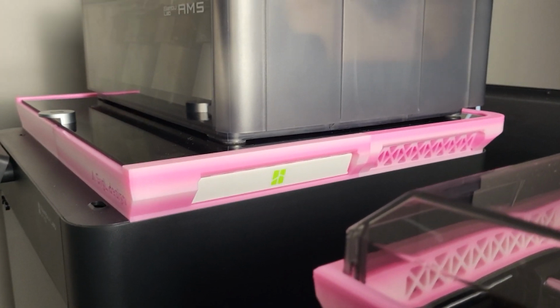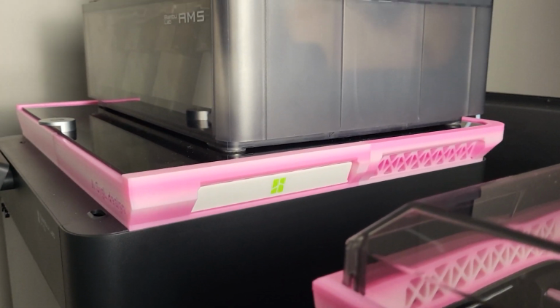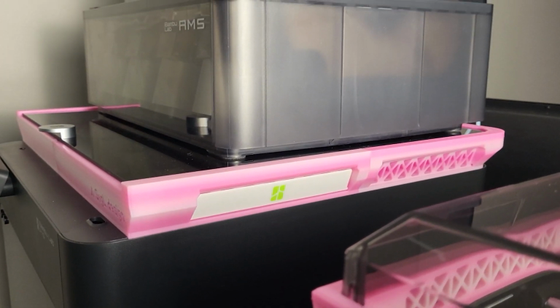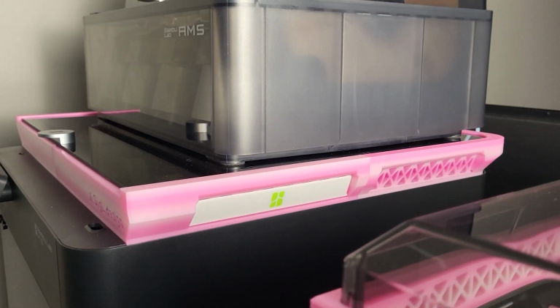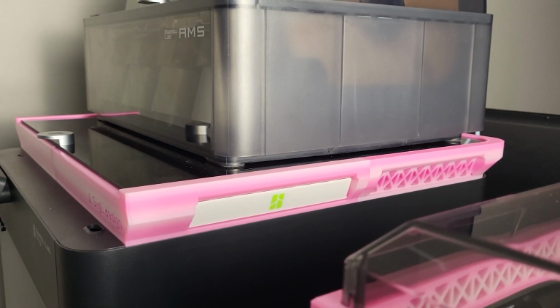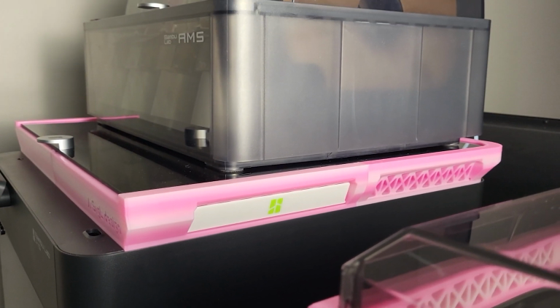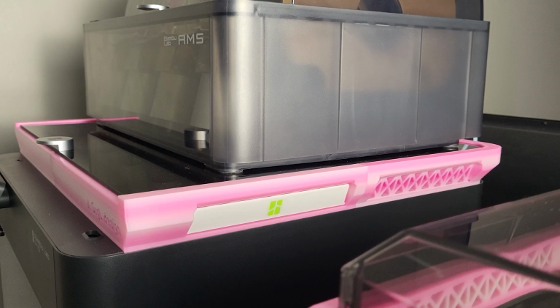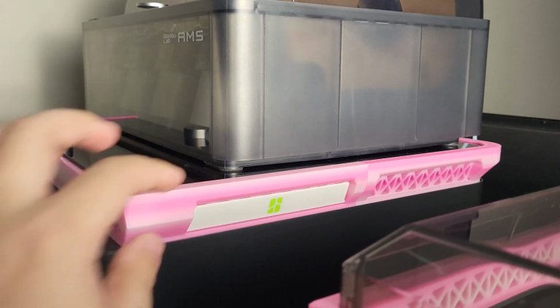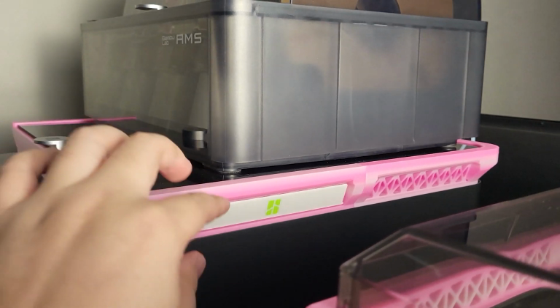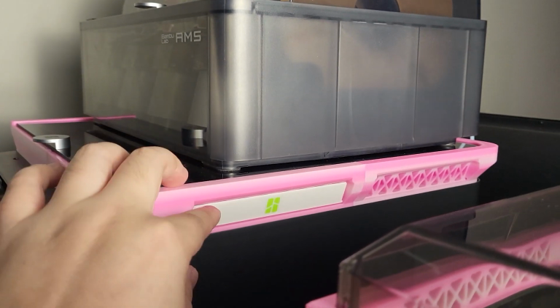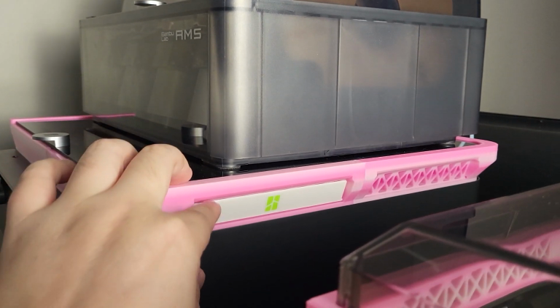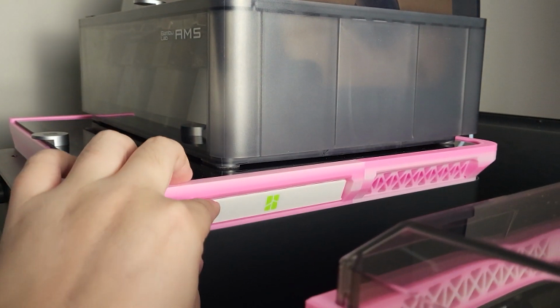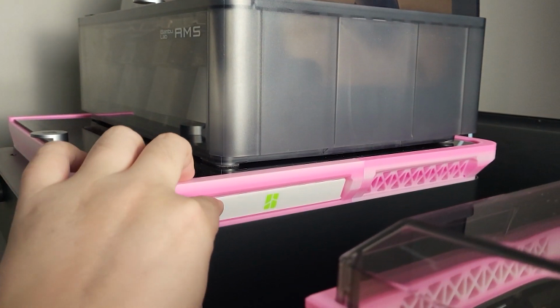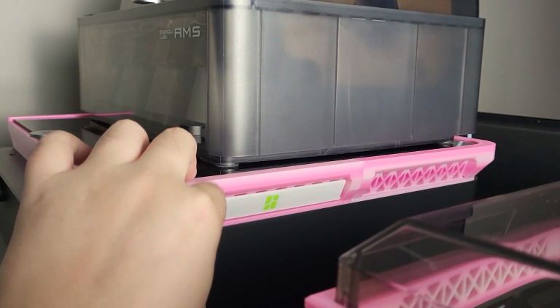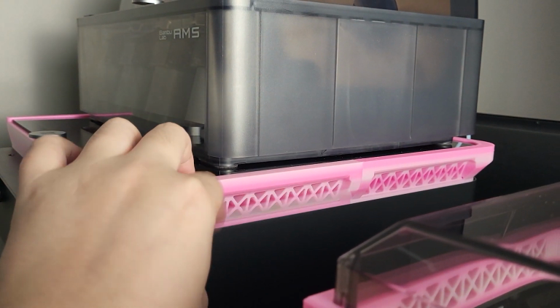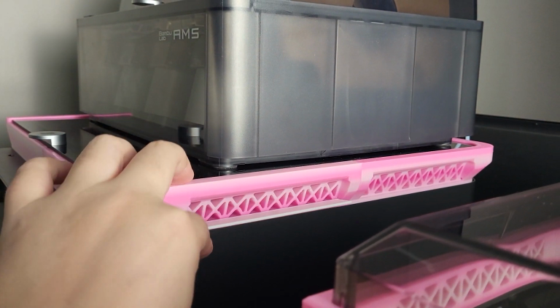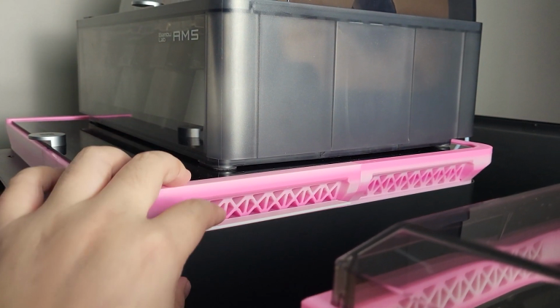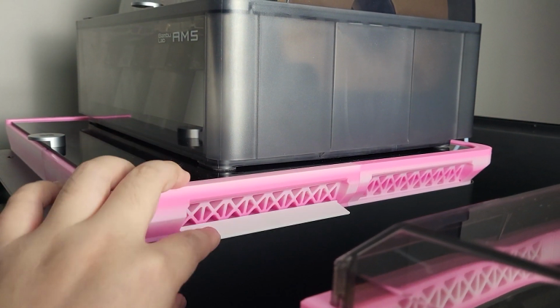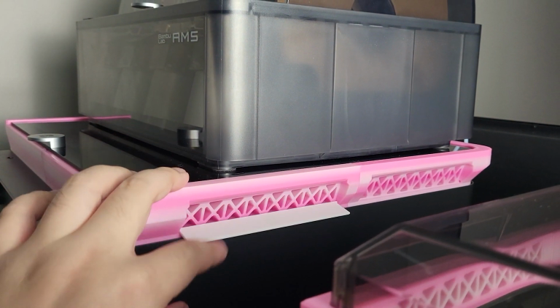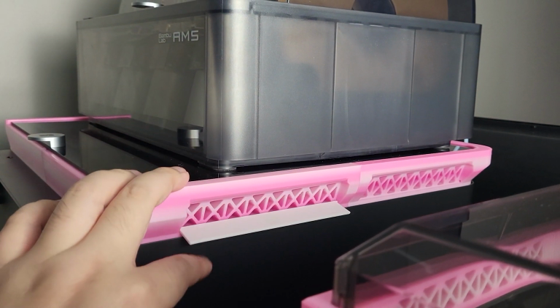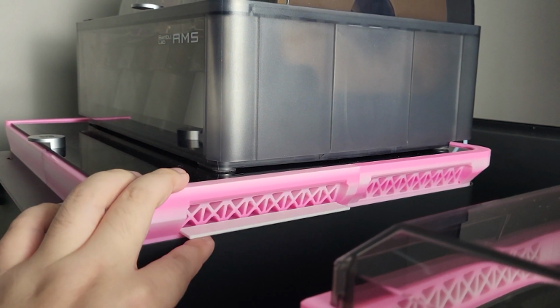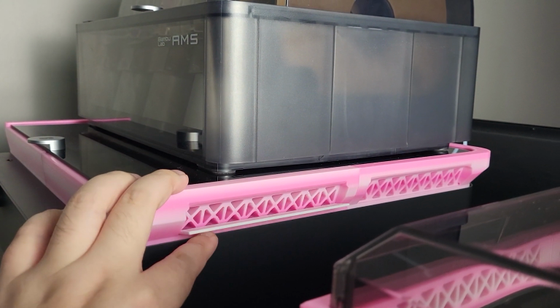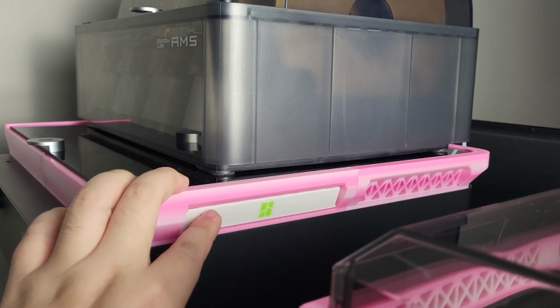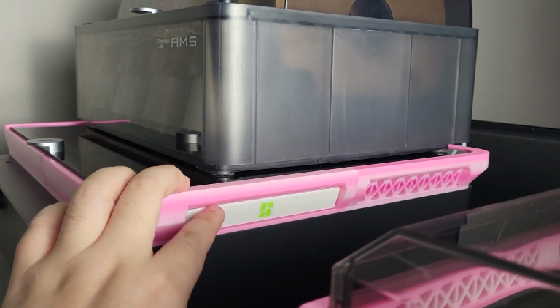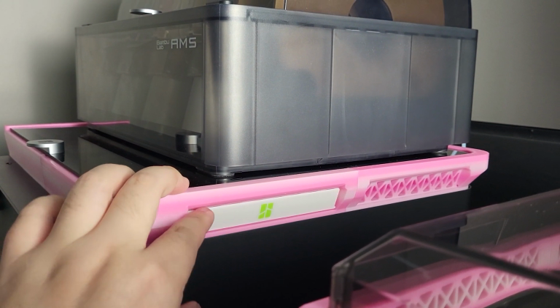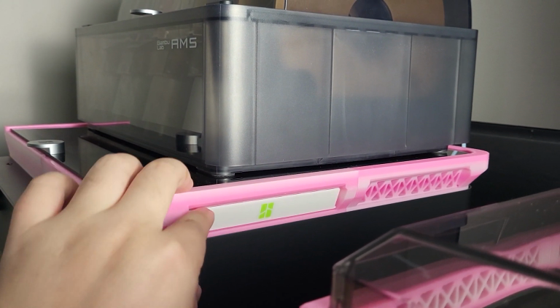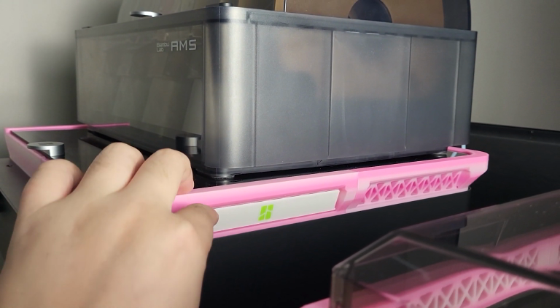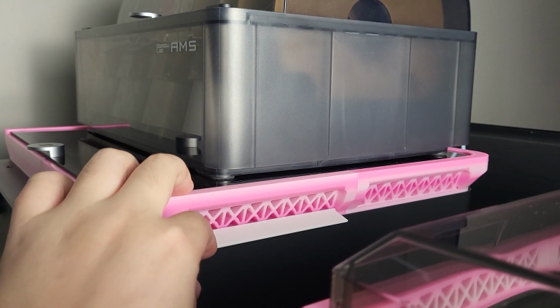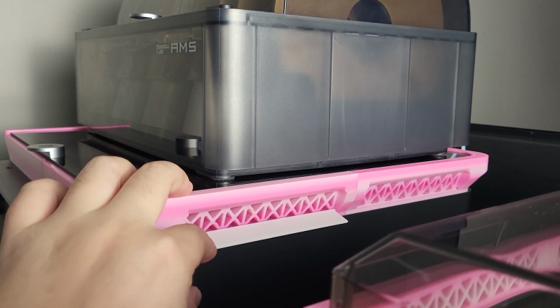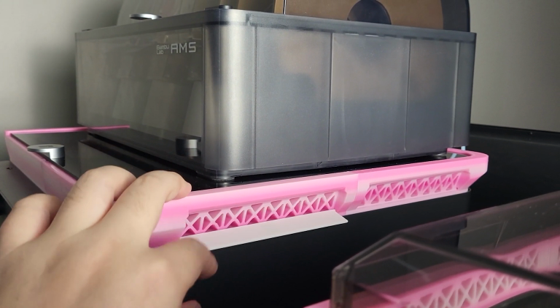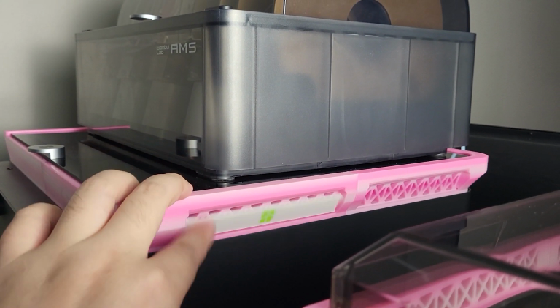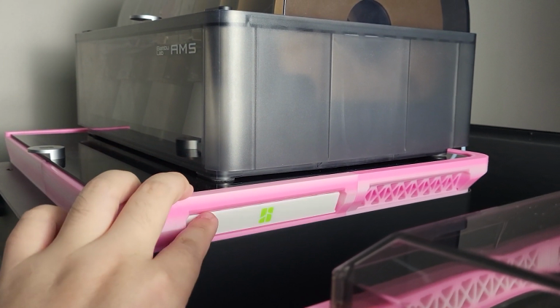There are already a lot of those top riser designs online, but I just want to make something that I like — low profile.